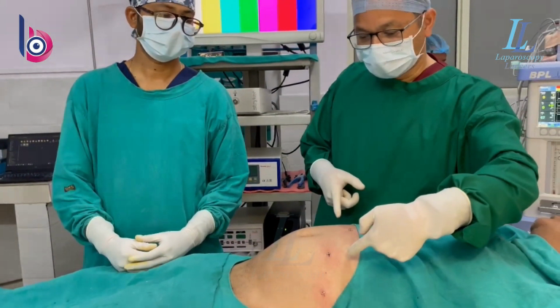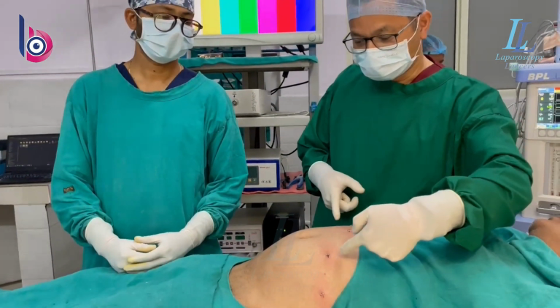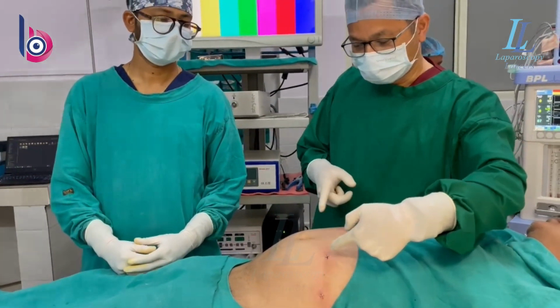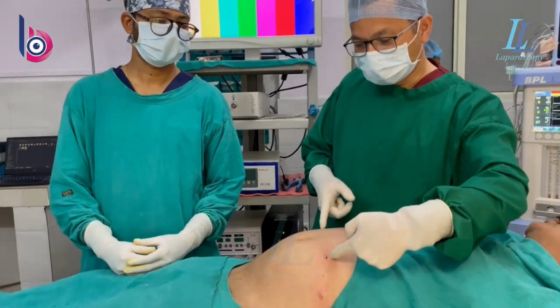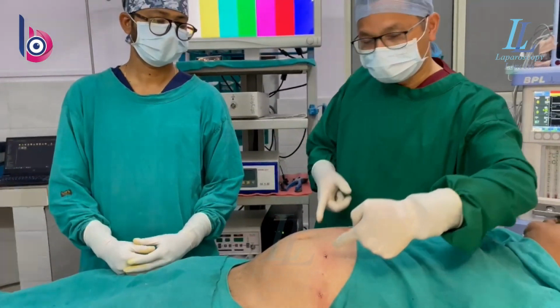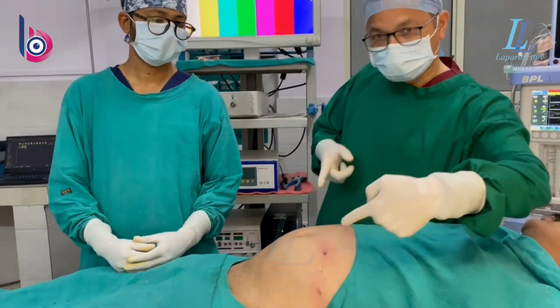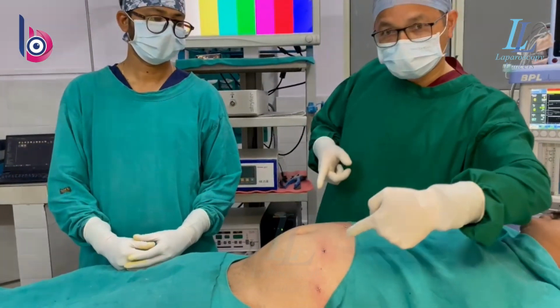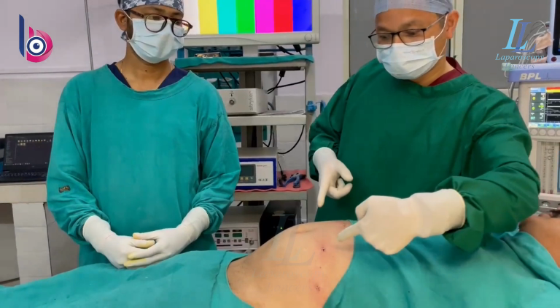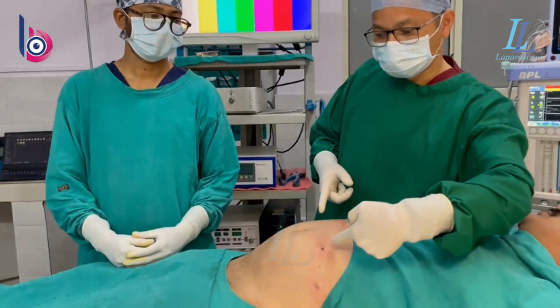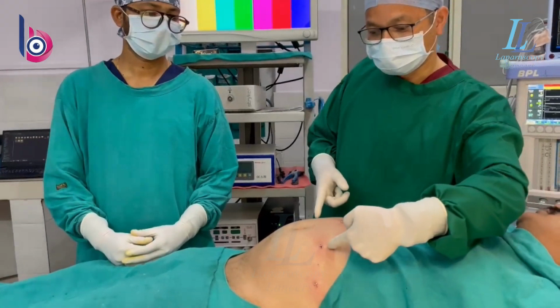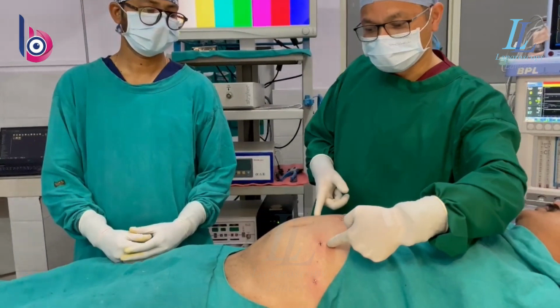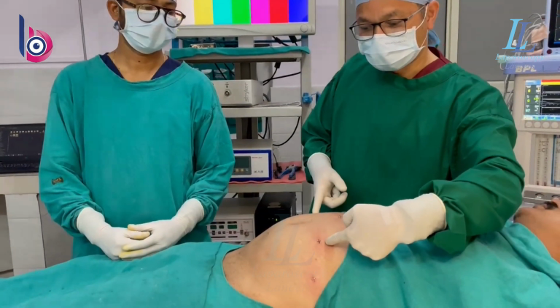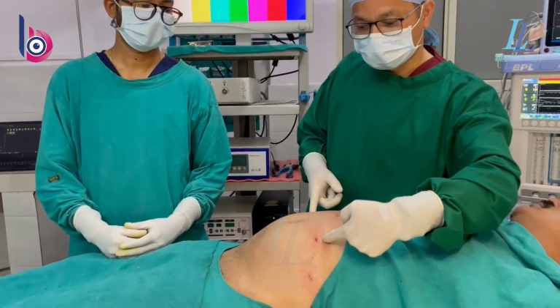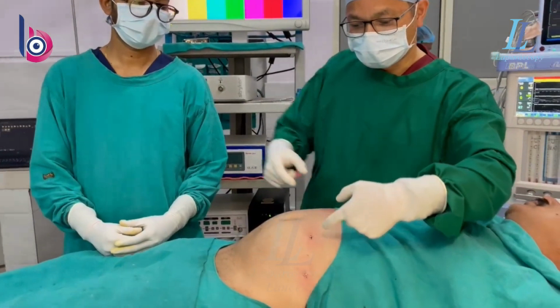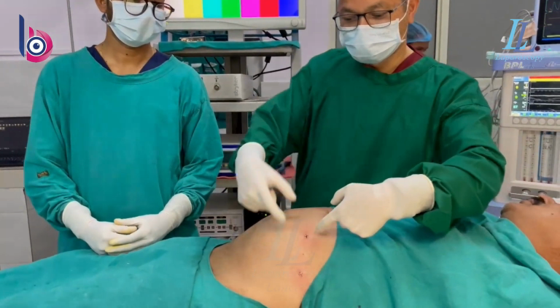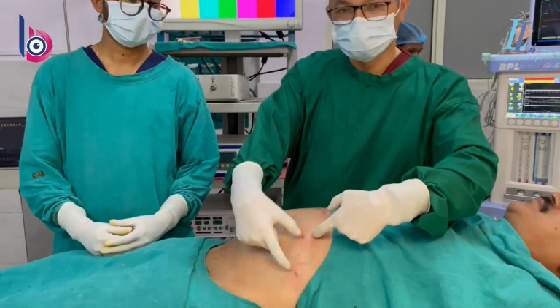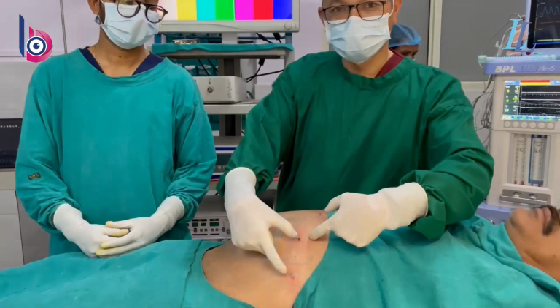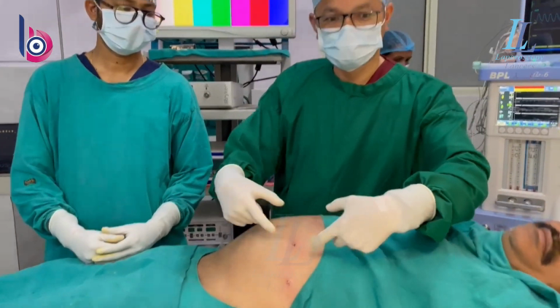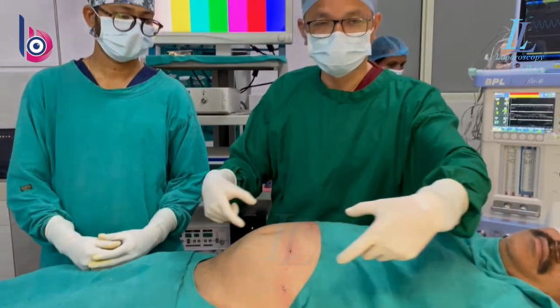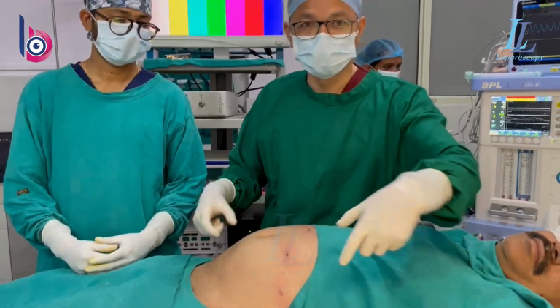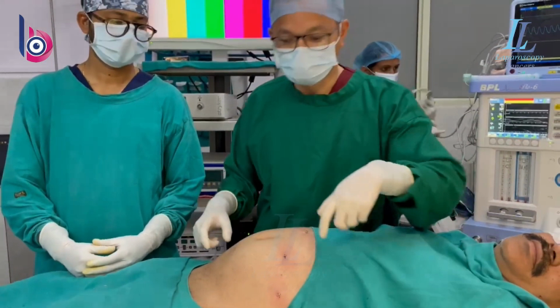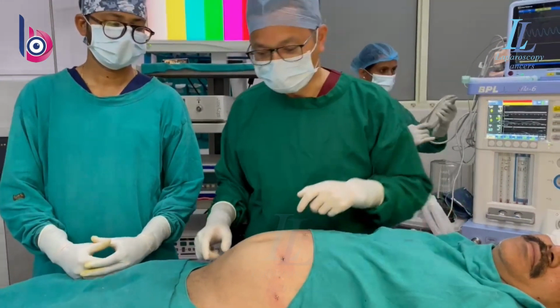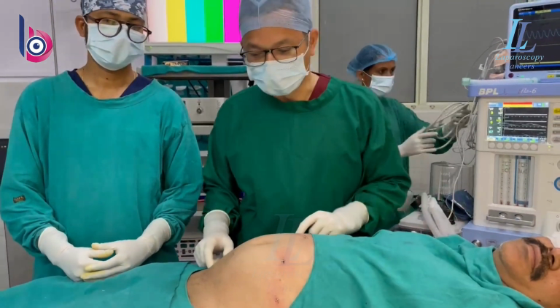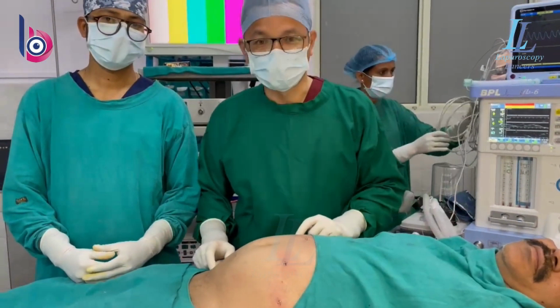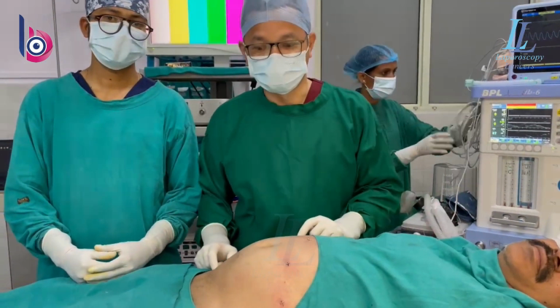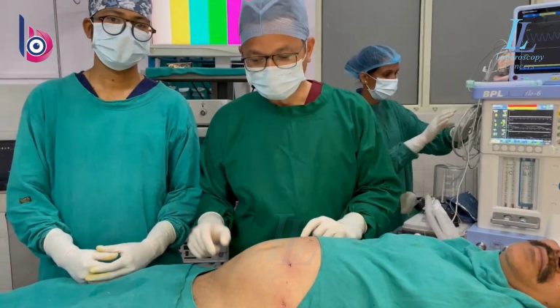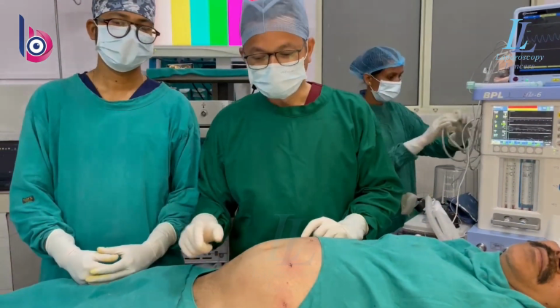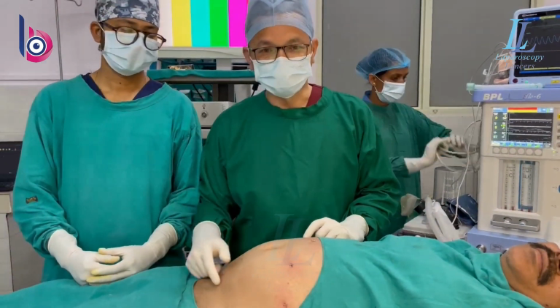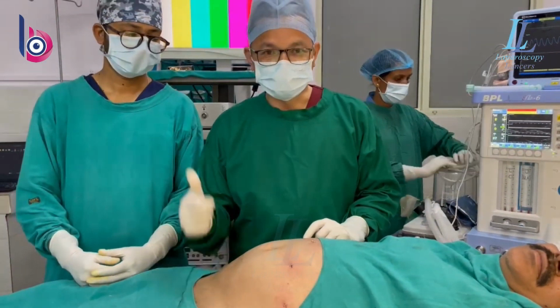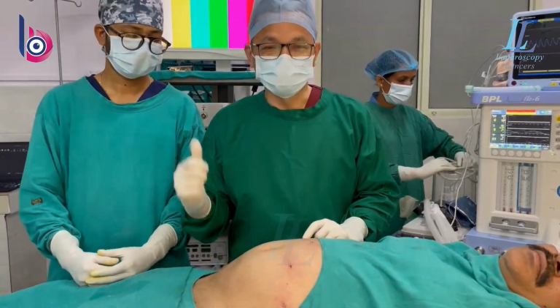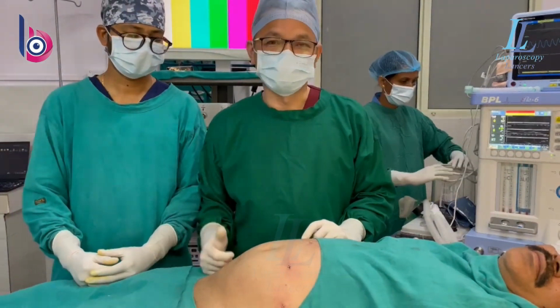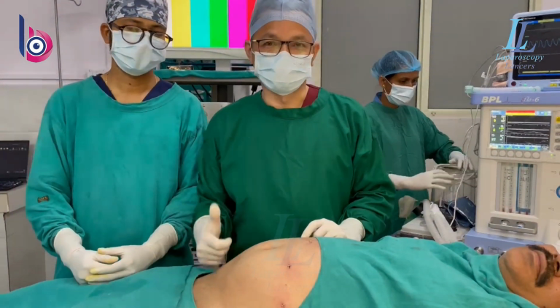Otherwise, you have to work and your shoulders get tired. In this case, the shoulders will not get tired. So let's see the surgery.